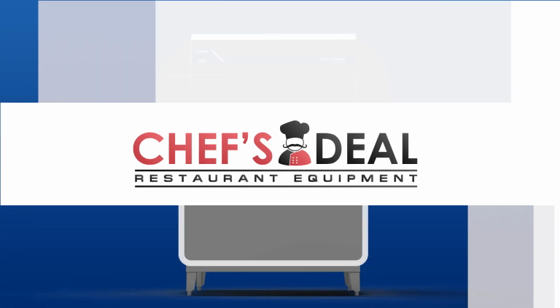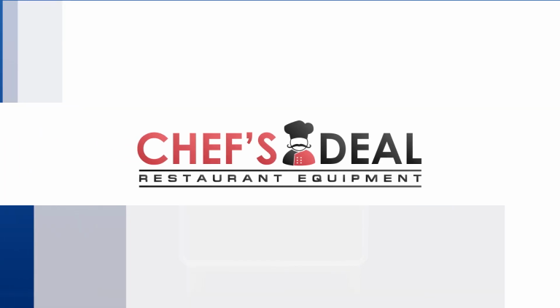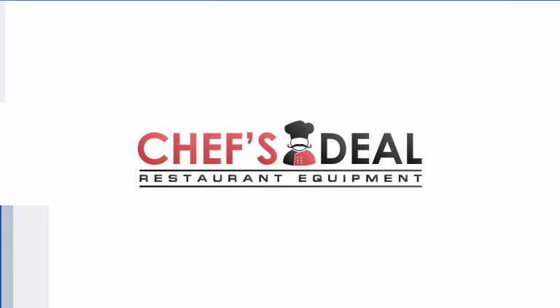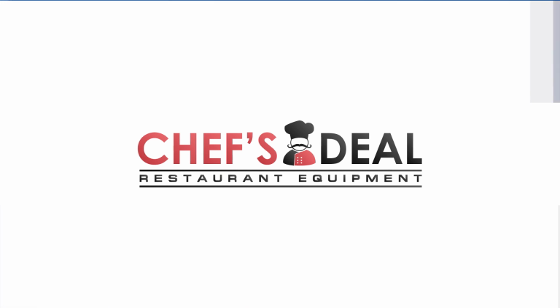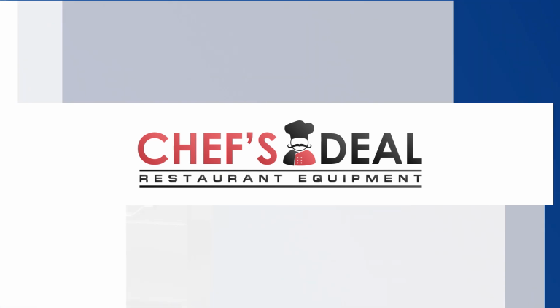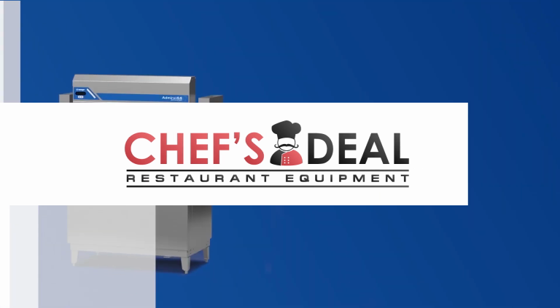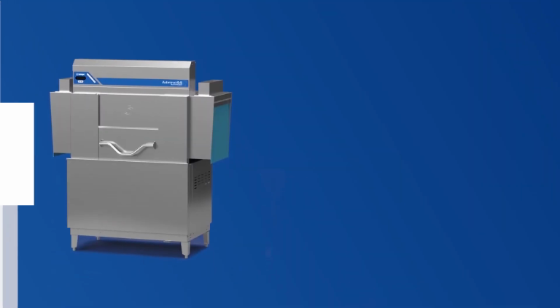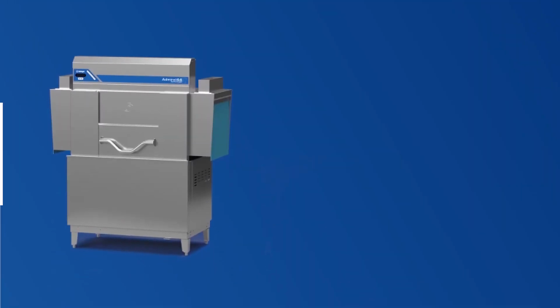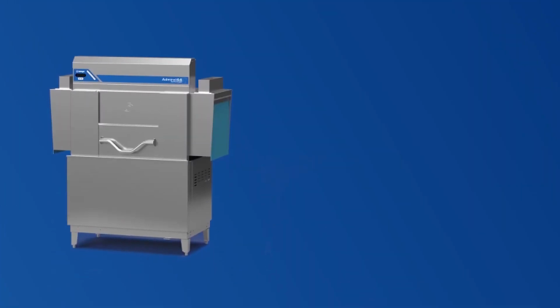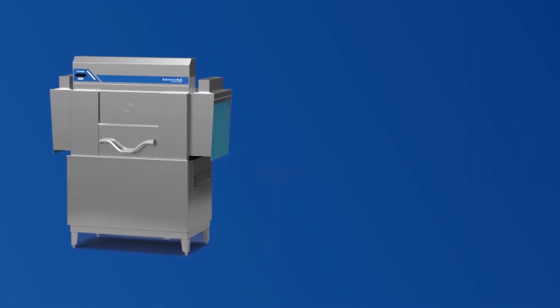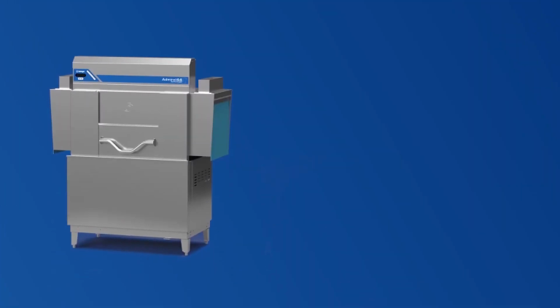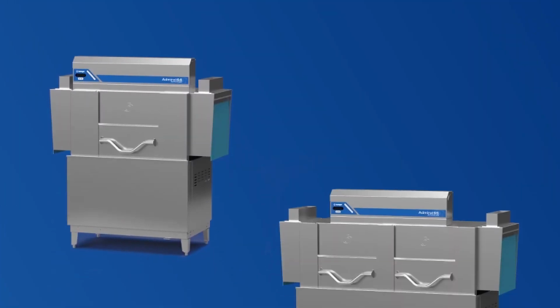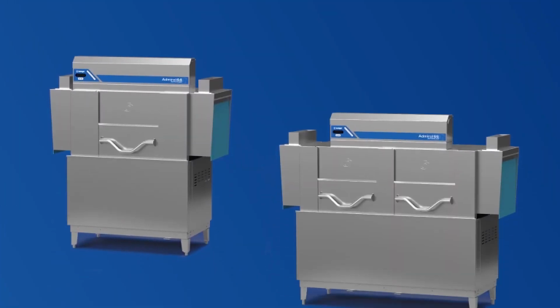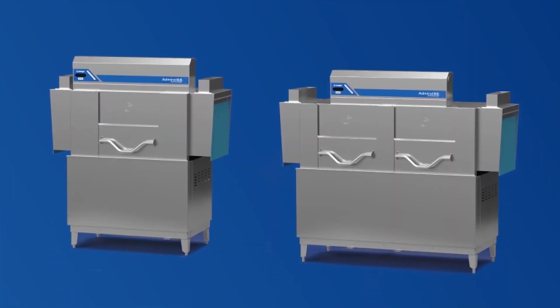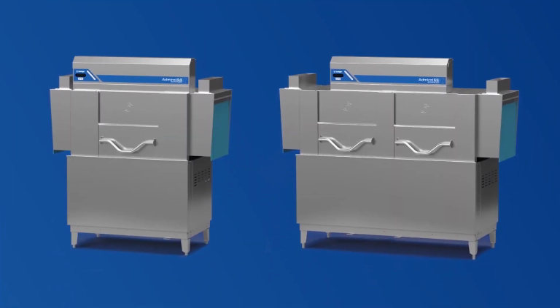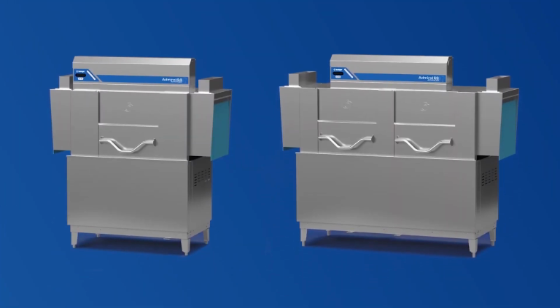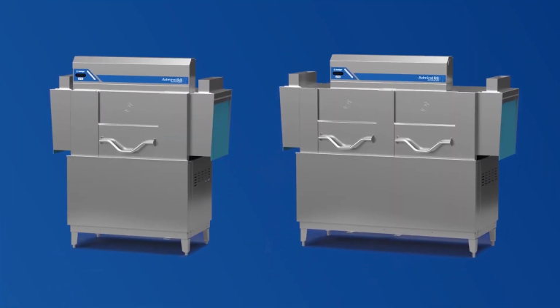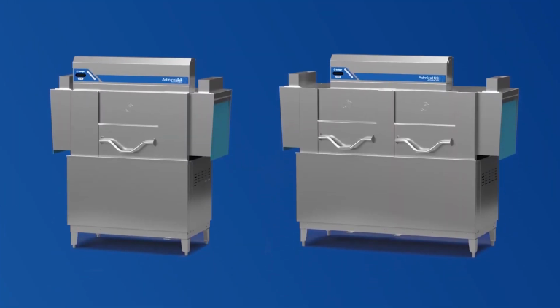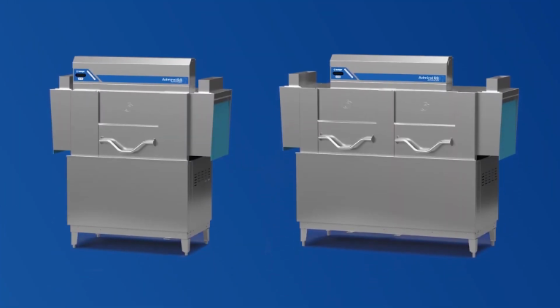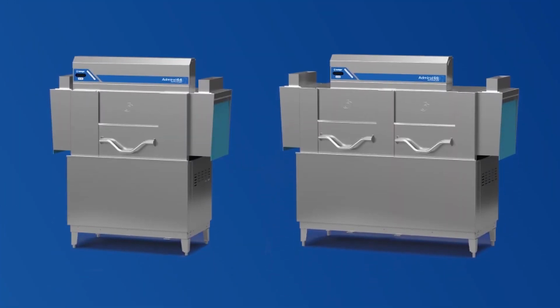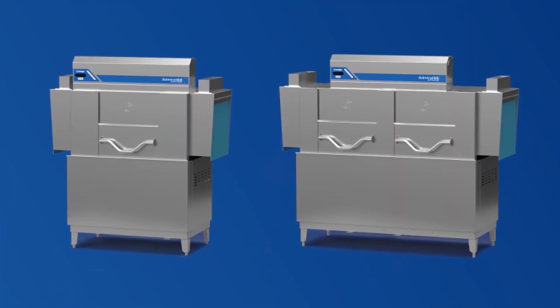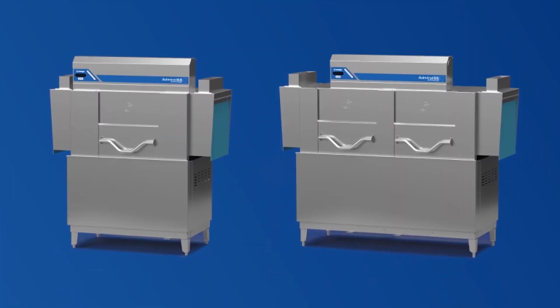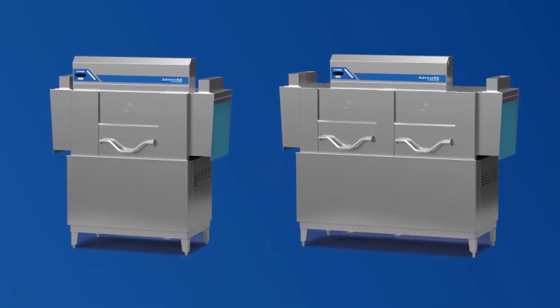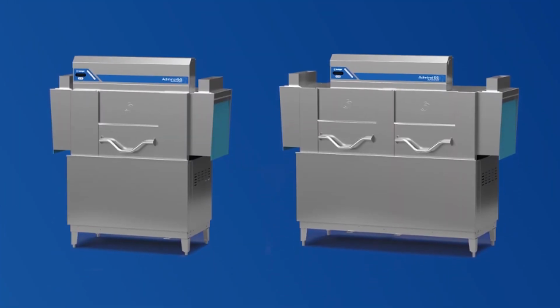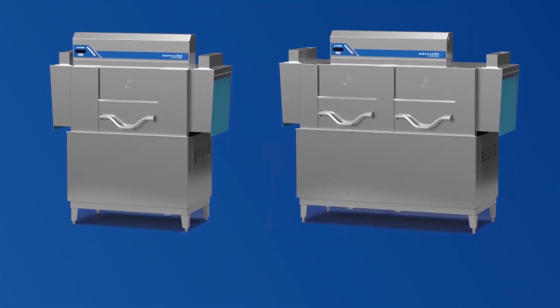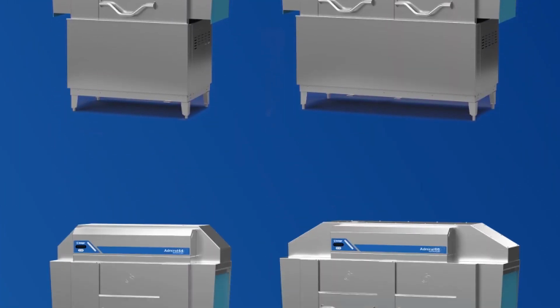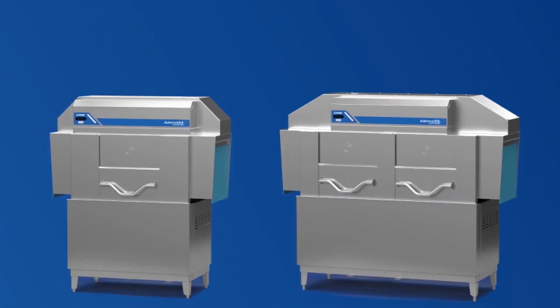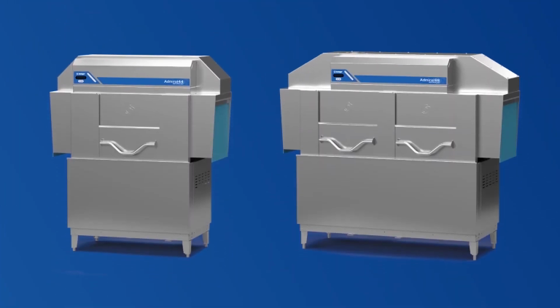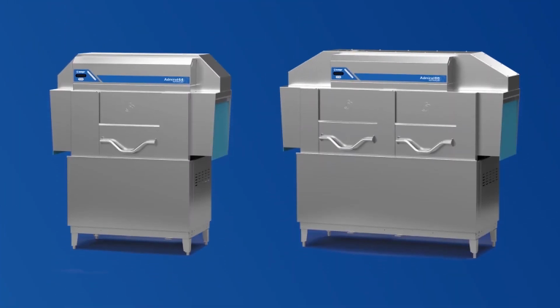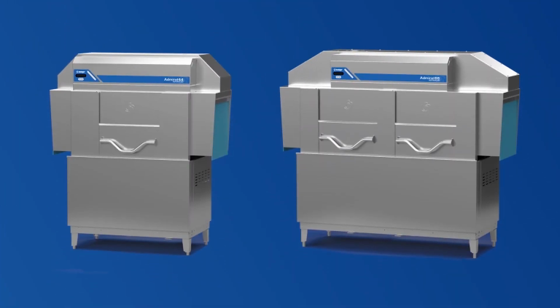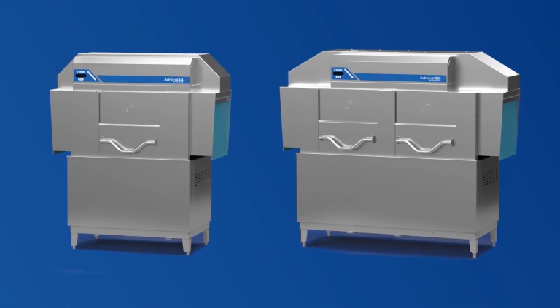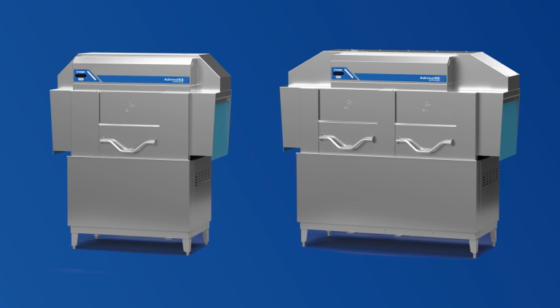Both the Admiral 44 and 66 Advanced are available in standard or vapor guard models.